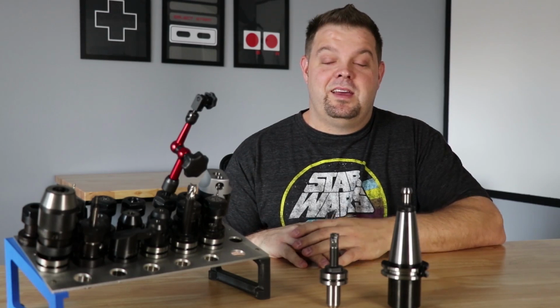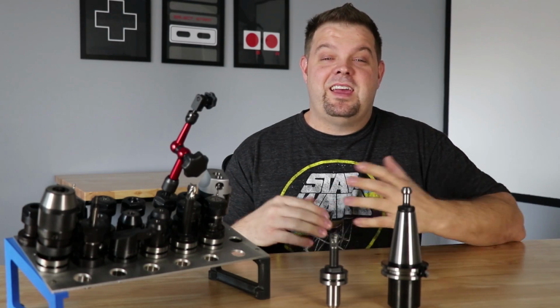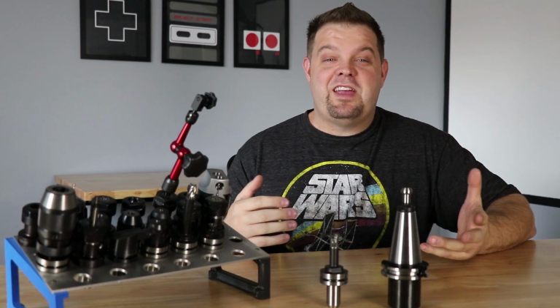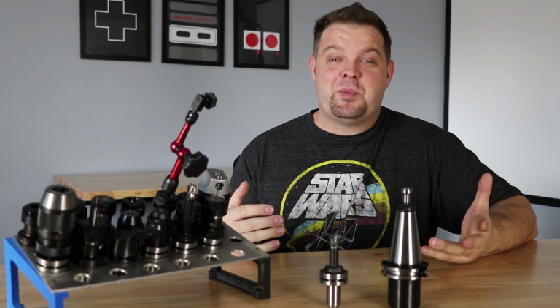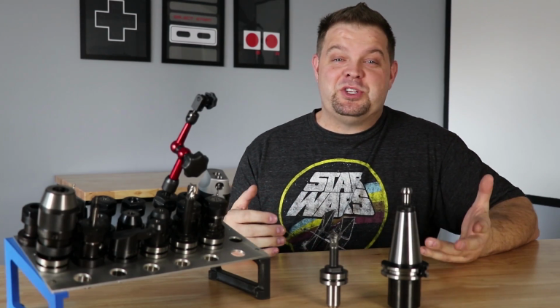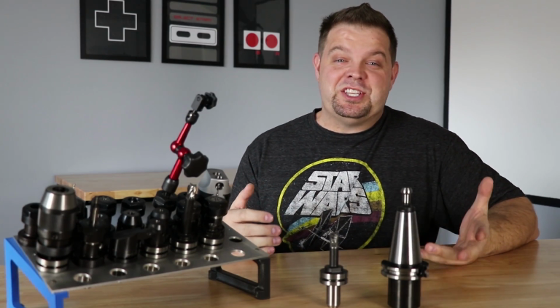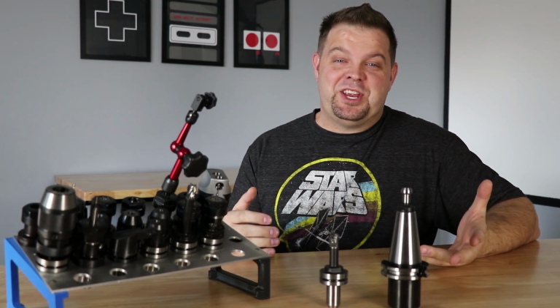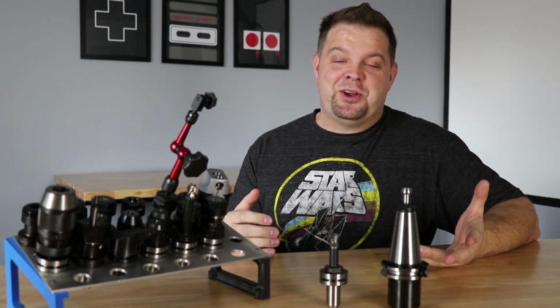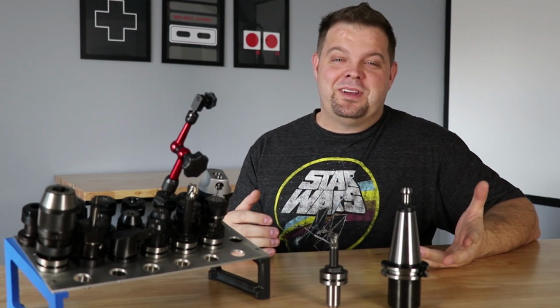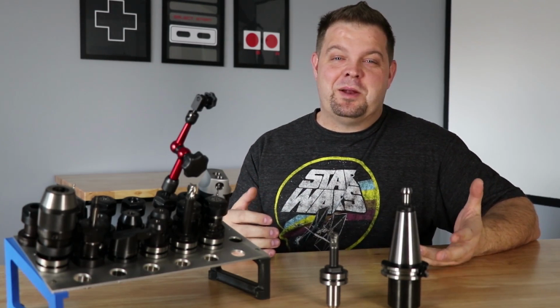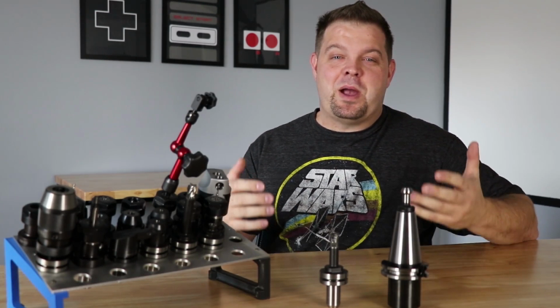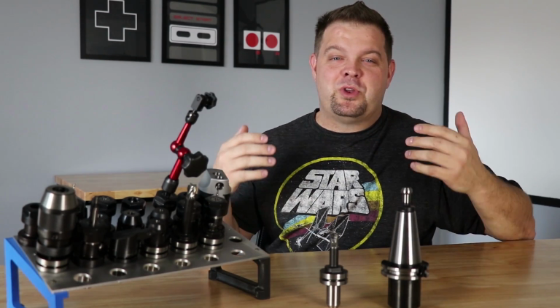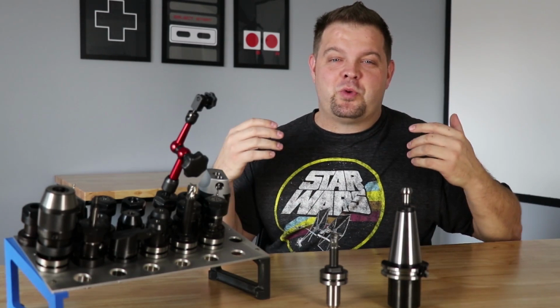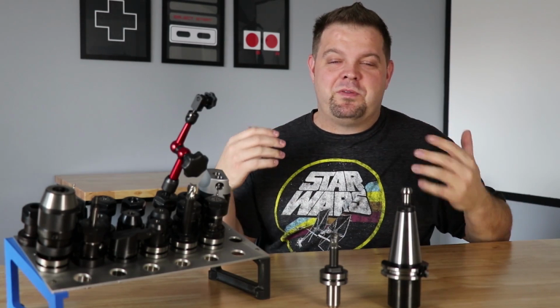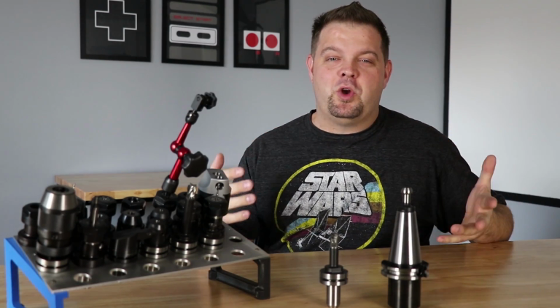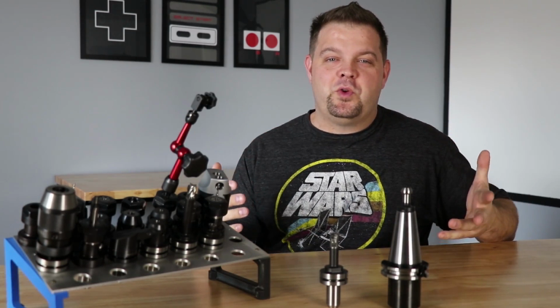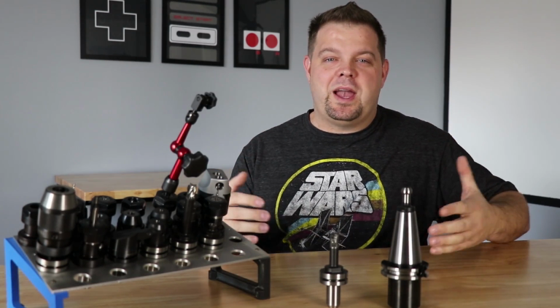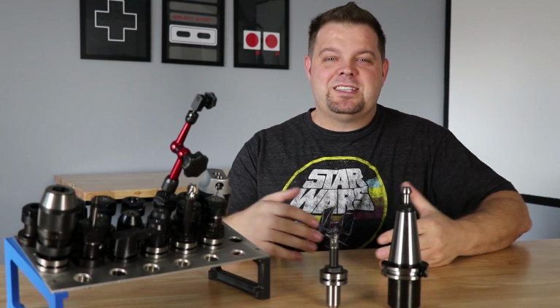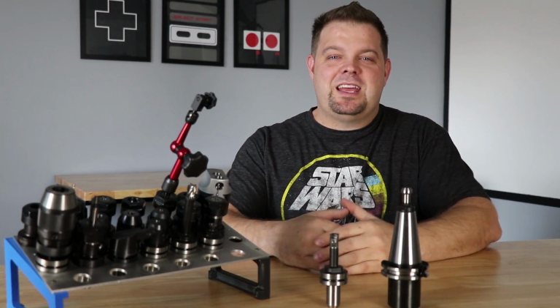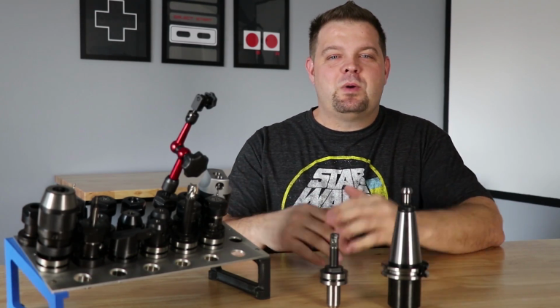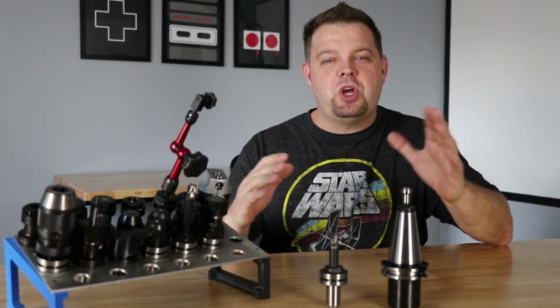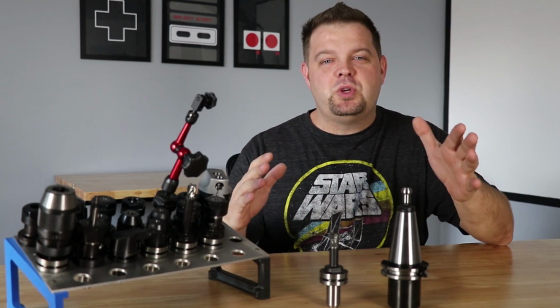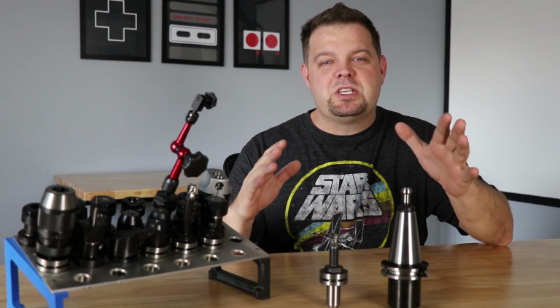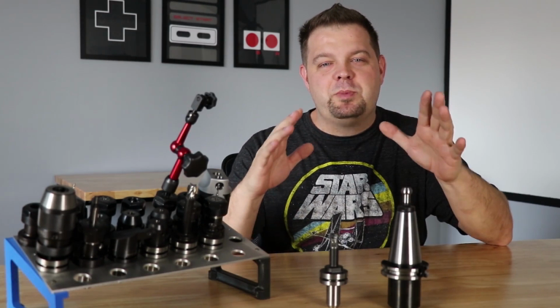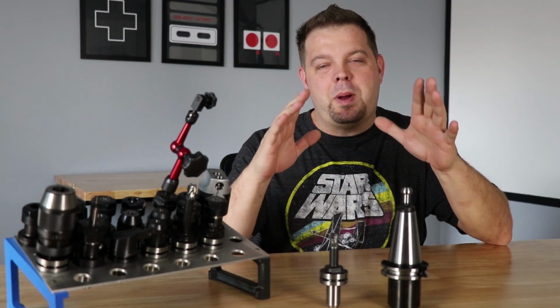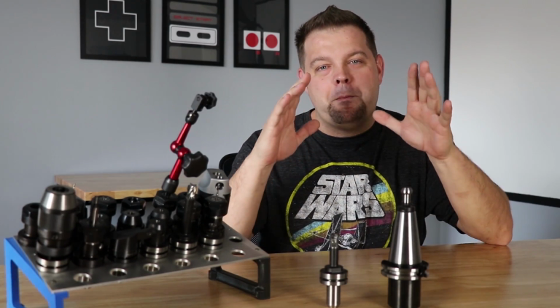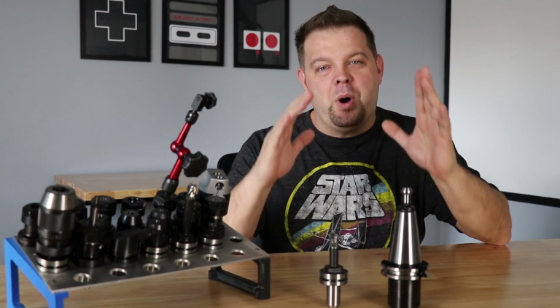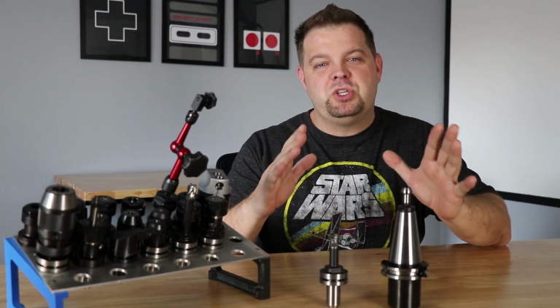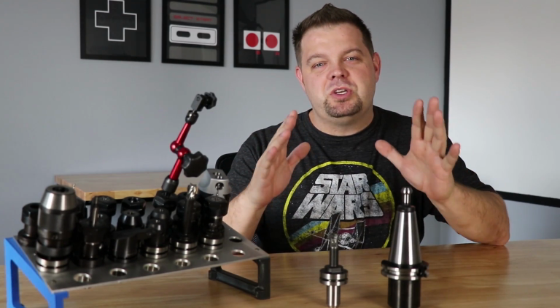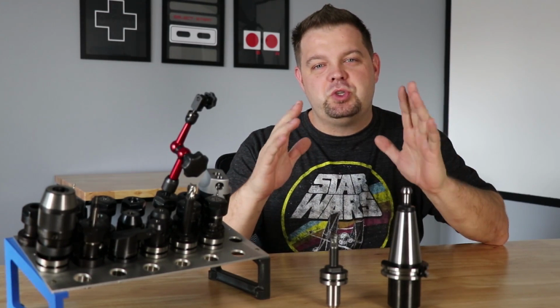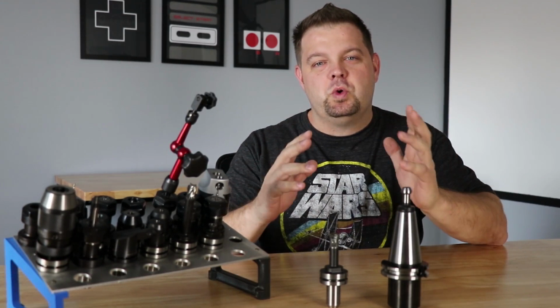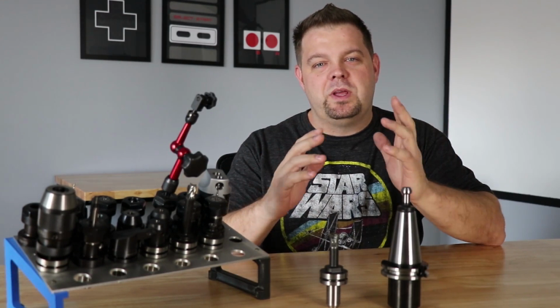Hey, hey everybody. Jason here and I'm back with another quick video for you guys today. I want to talk to you guys a little bit about budget tooling.